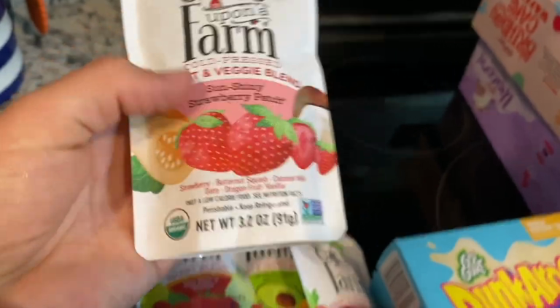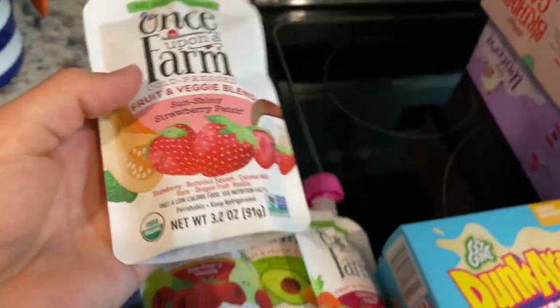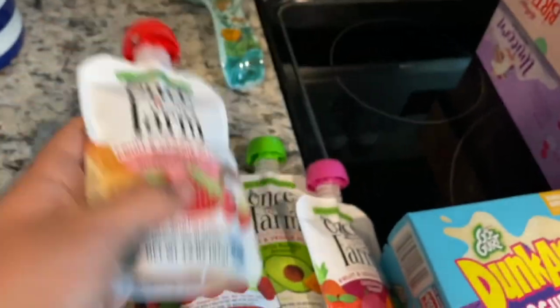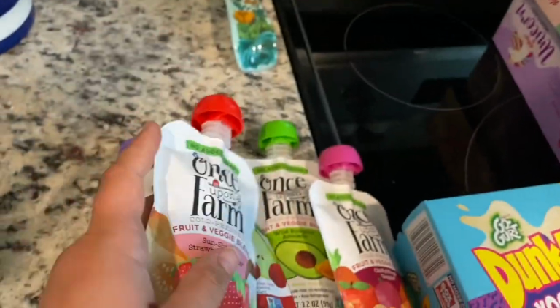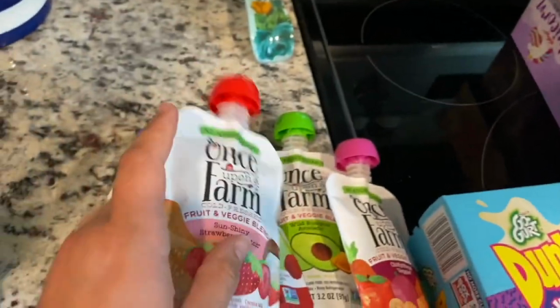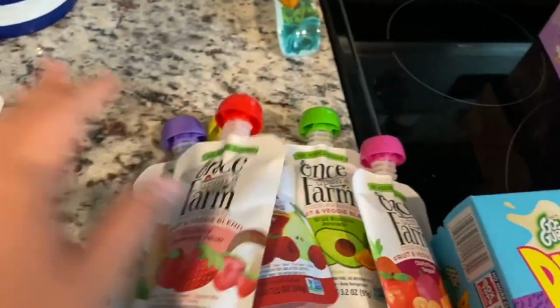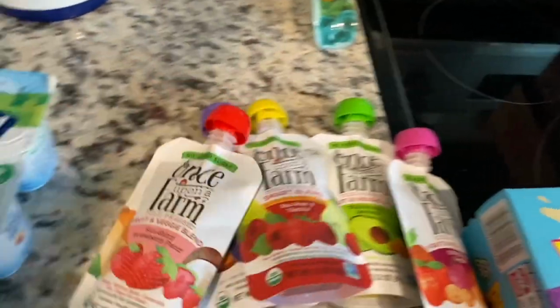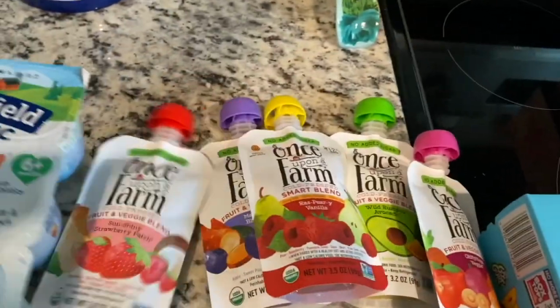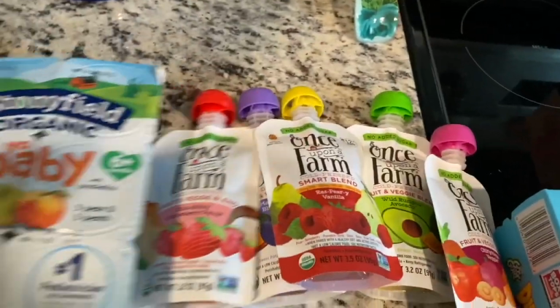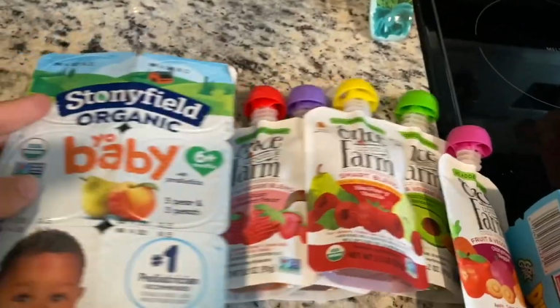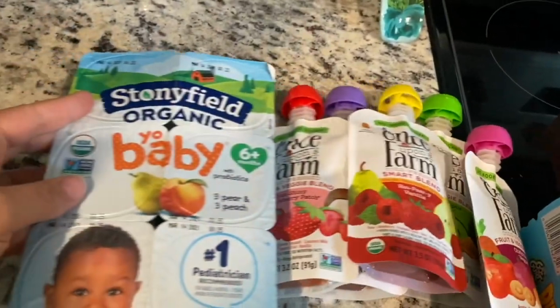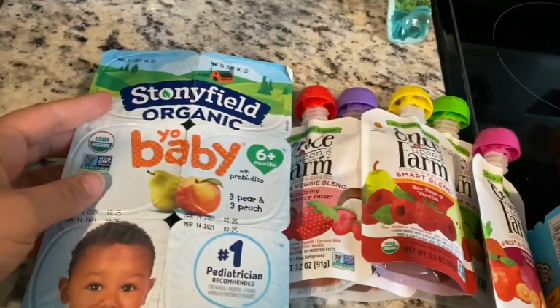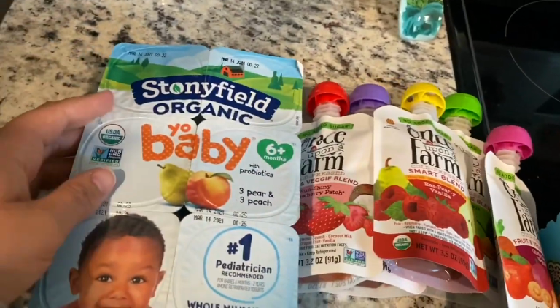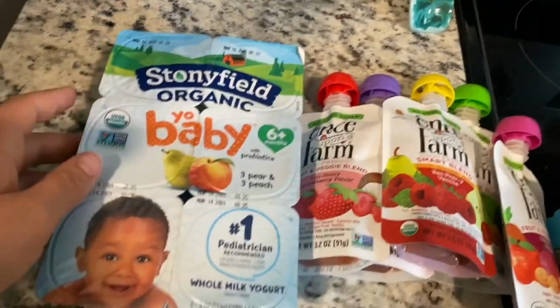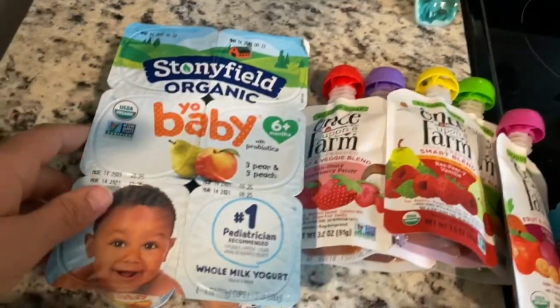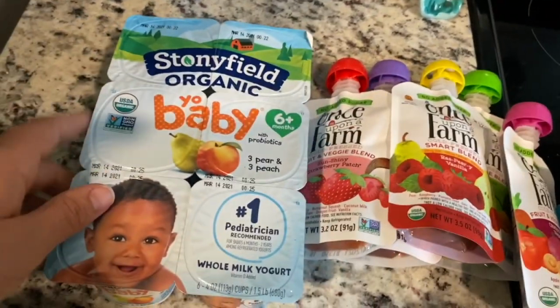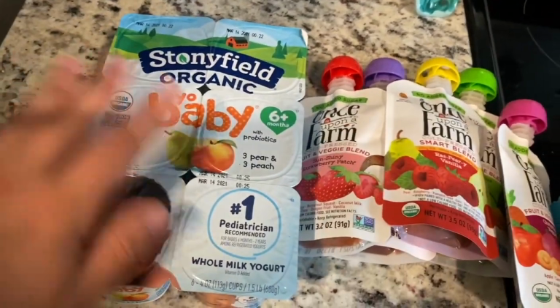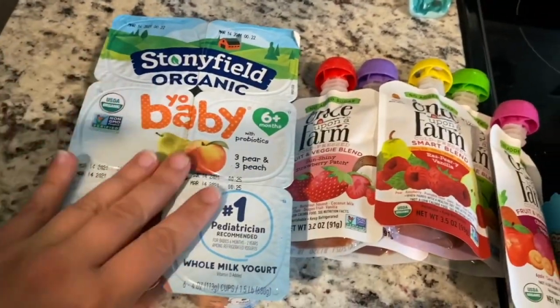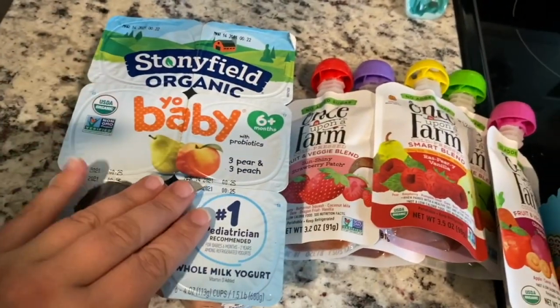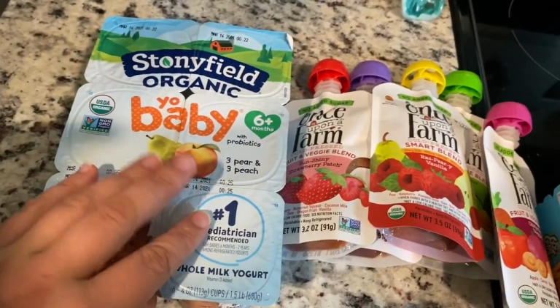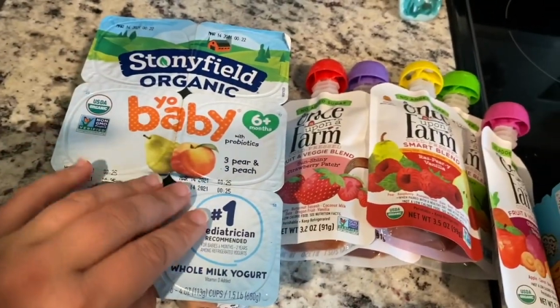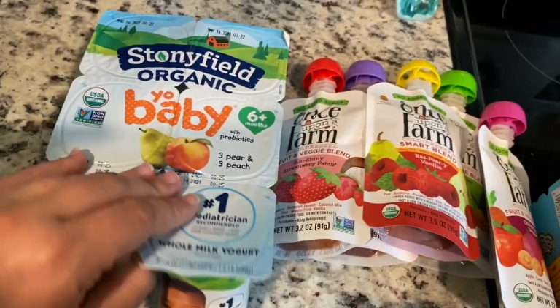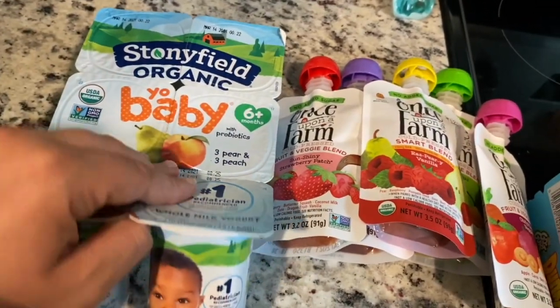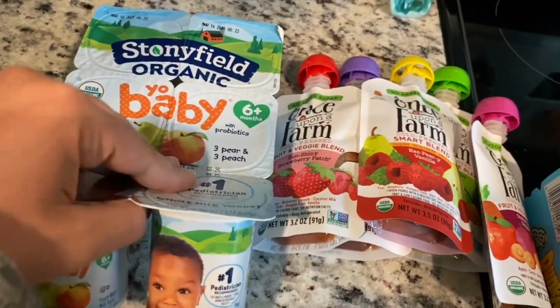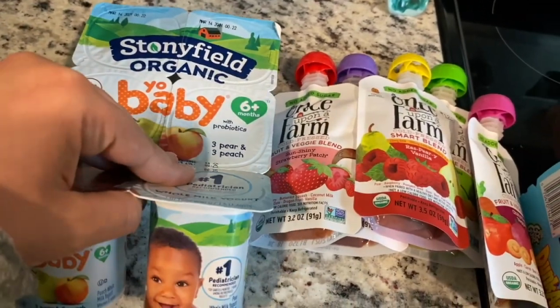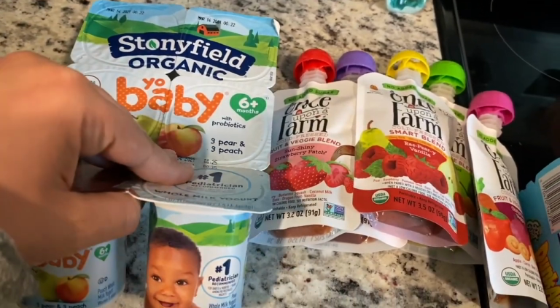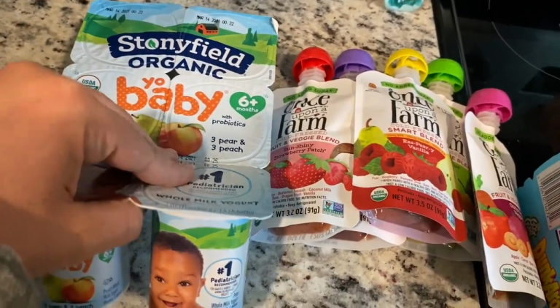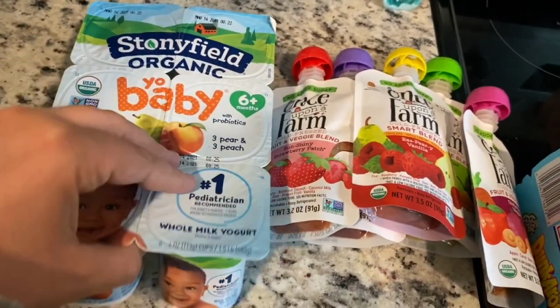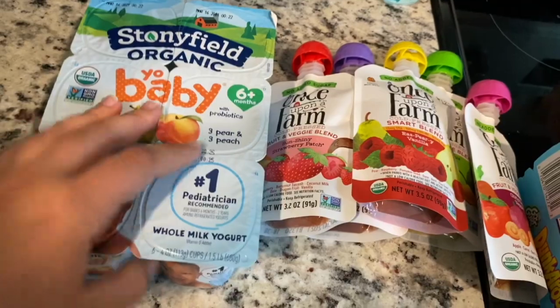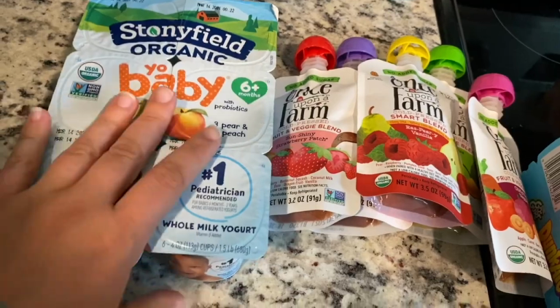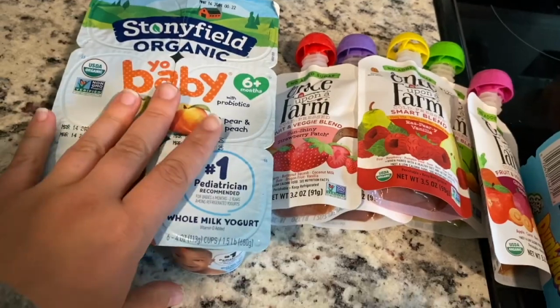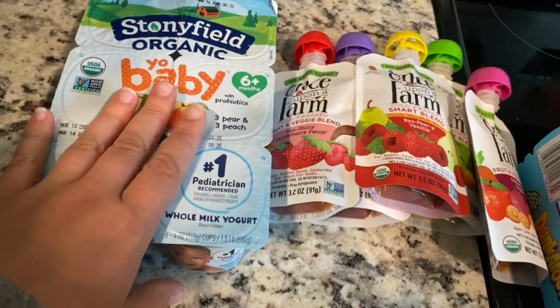And then some baby yogurt. And that's it.